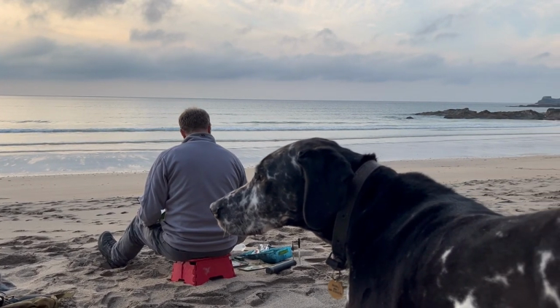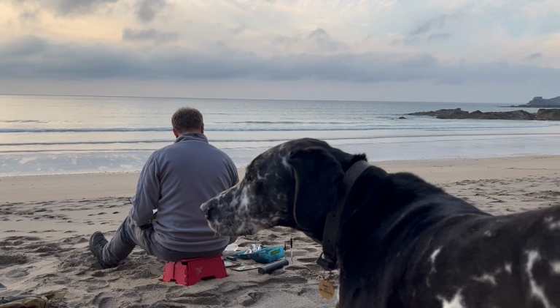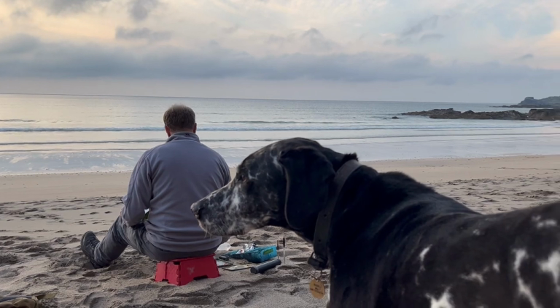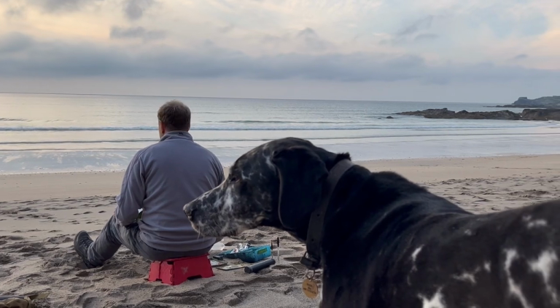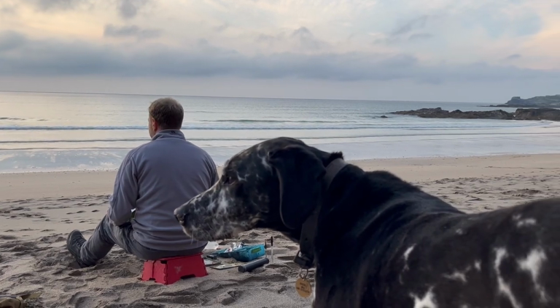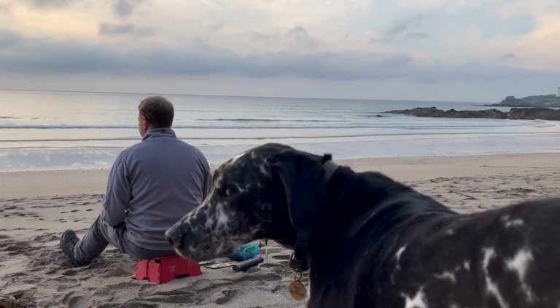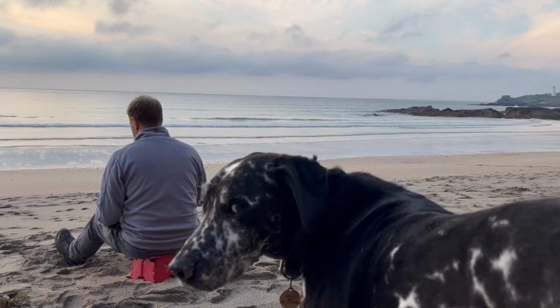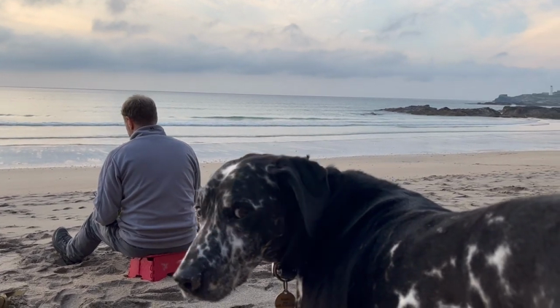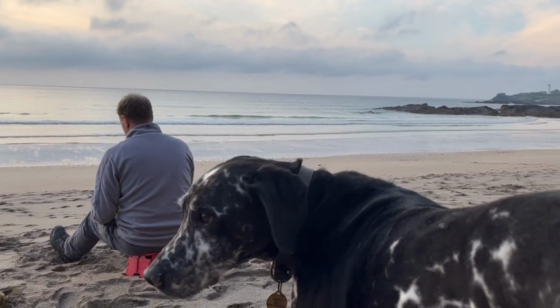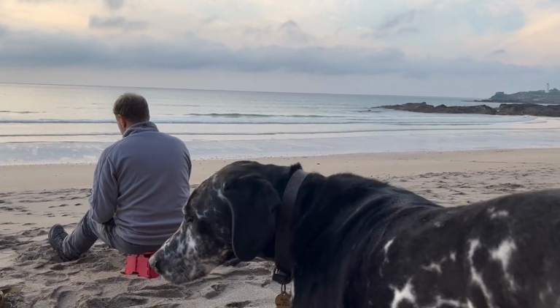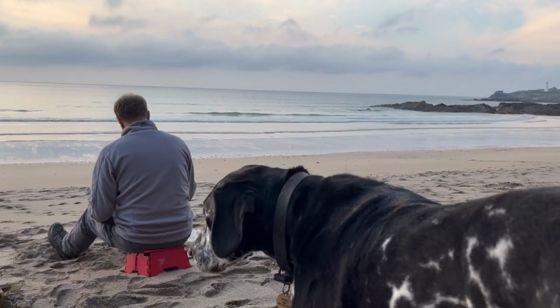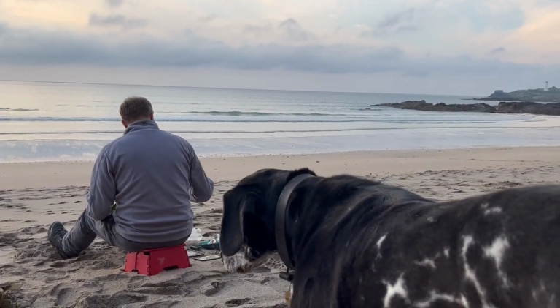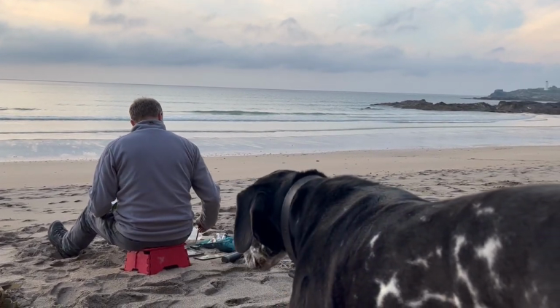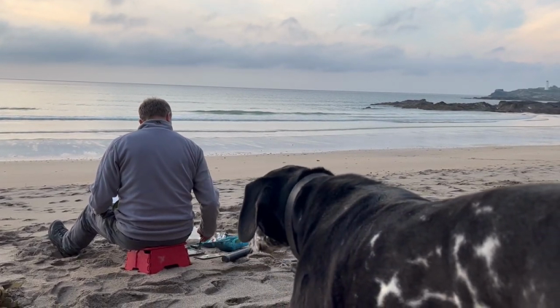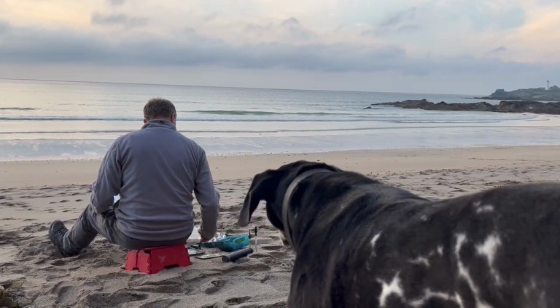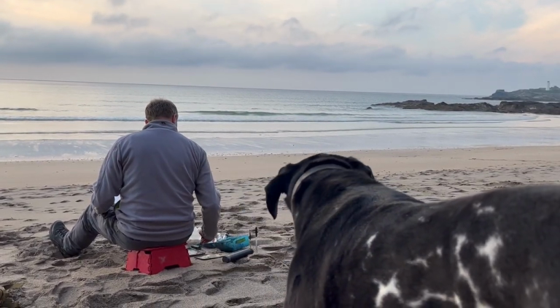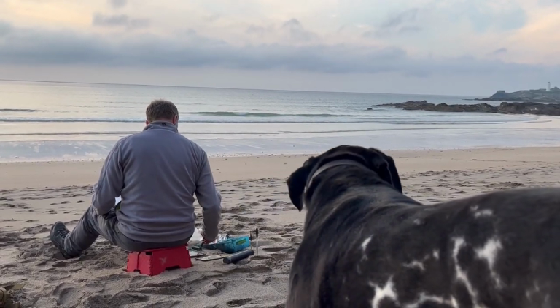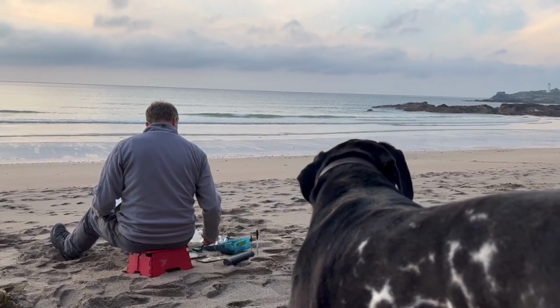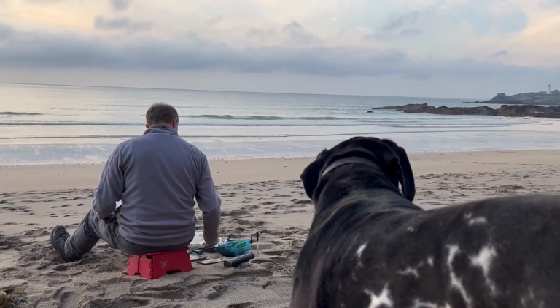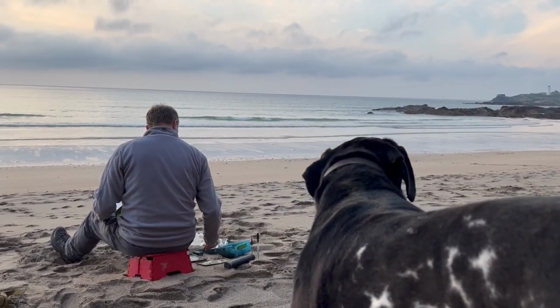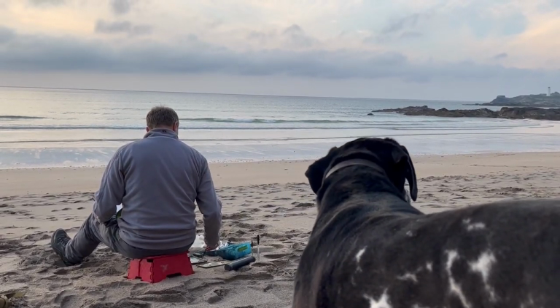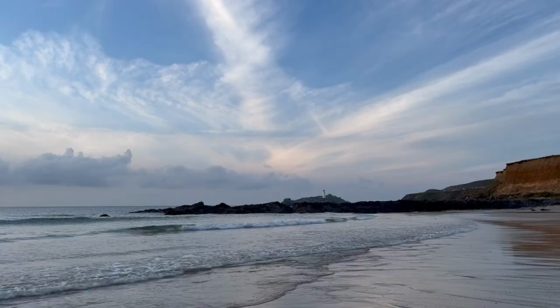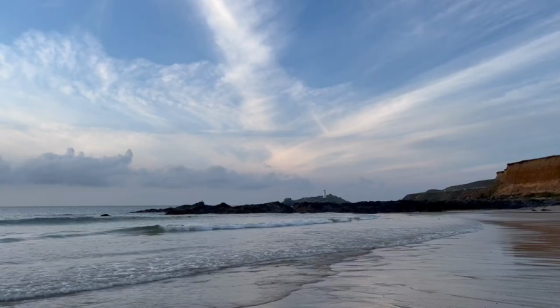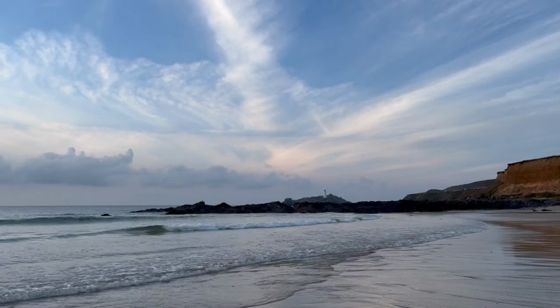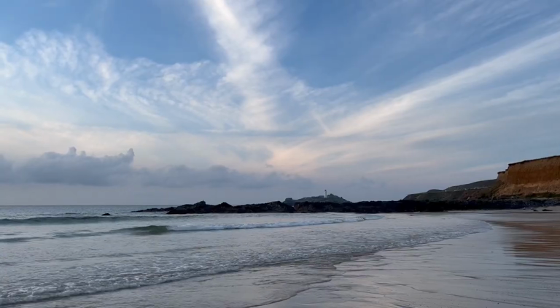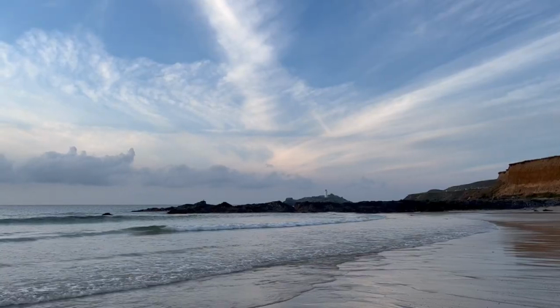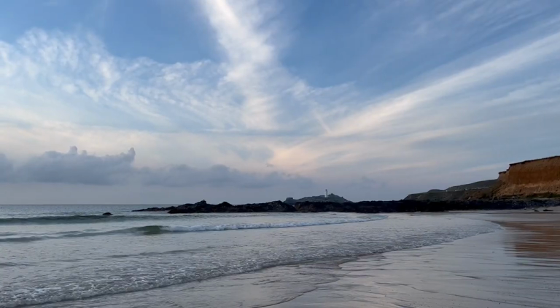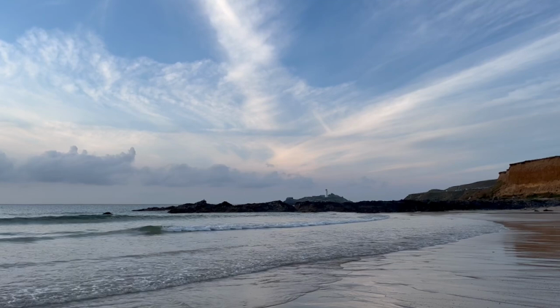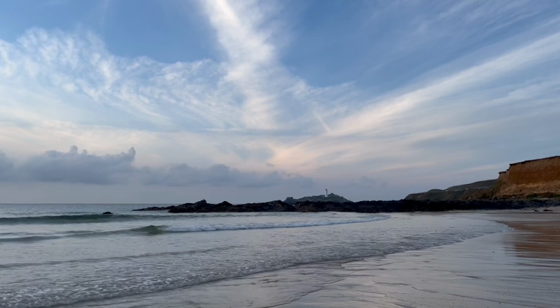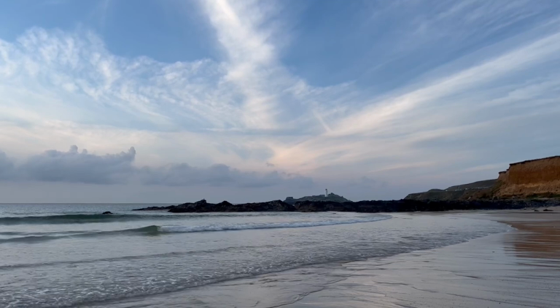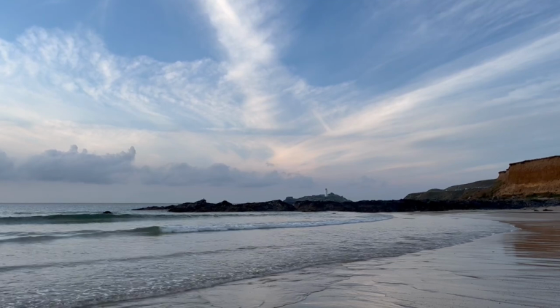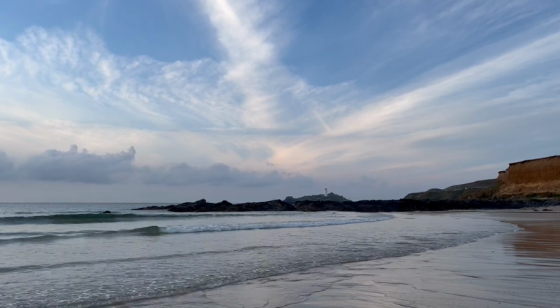Bazazel's enjoying the view, and there's Godrevy Lighthouse over there.